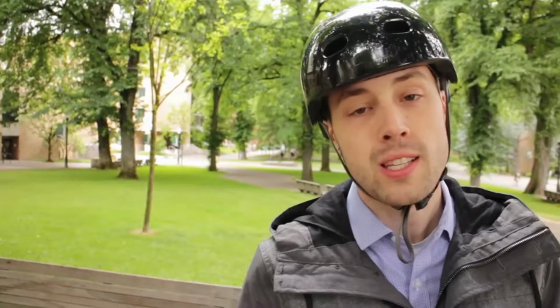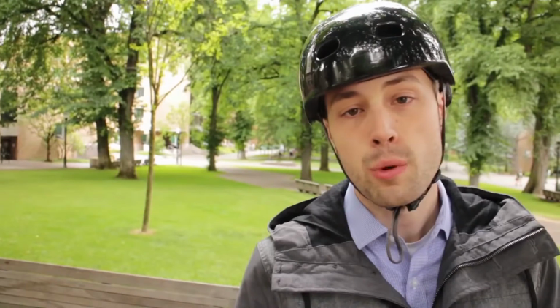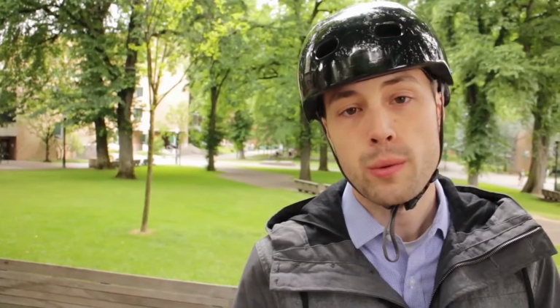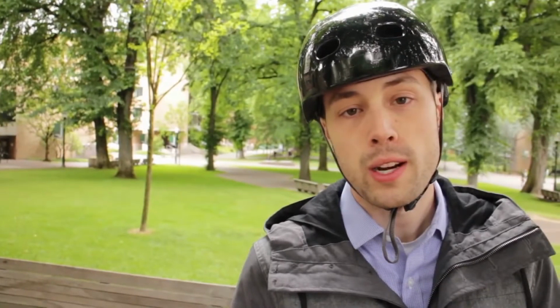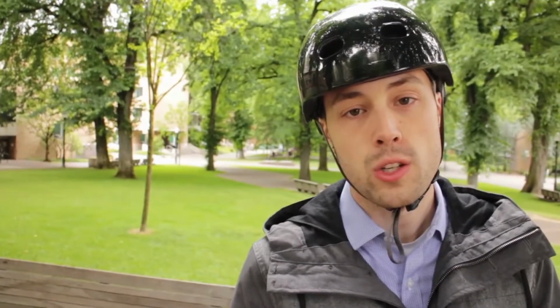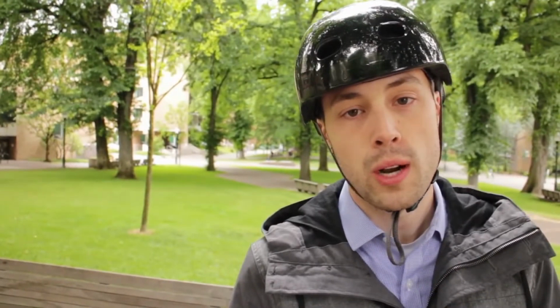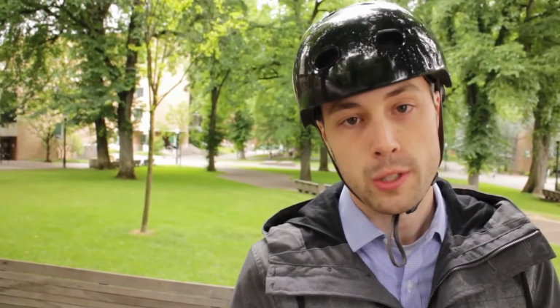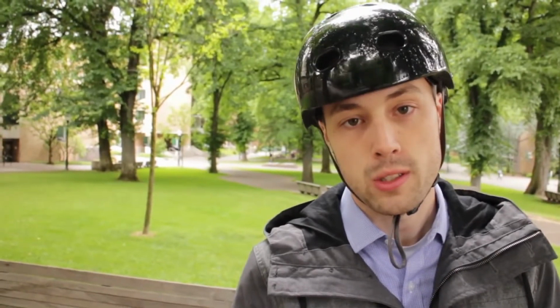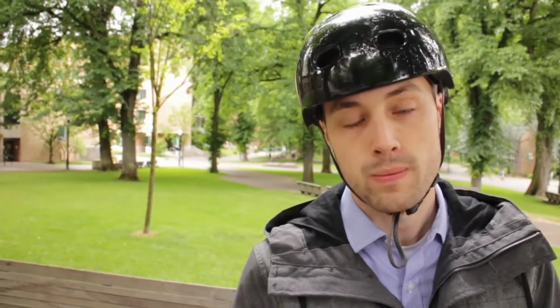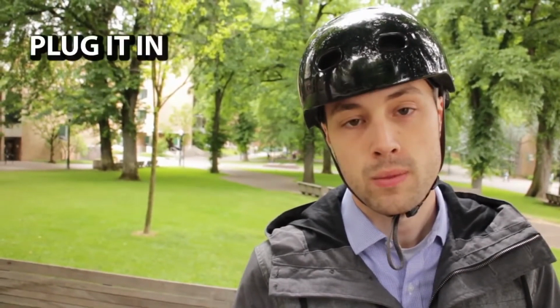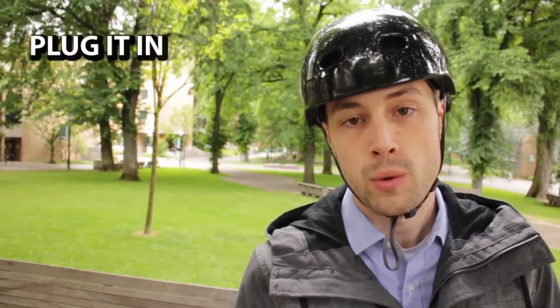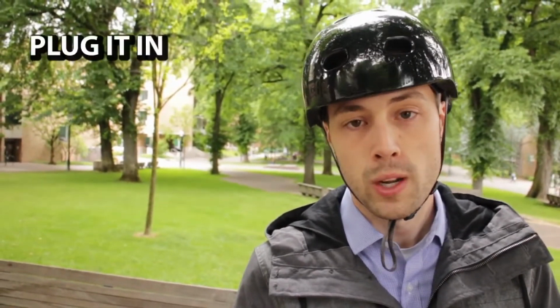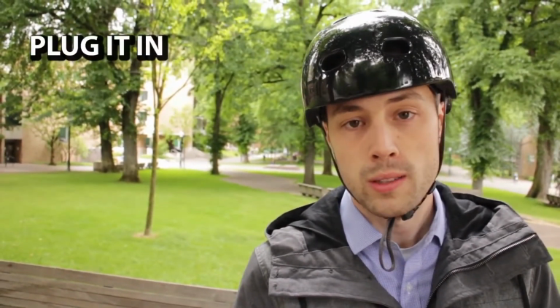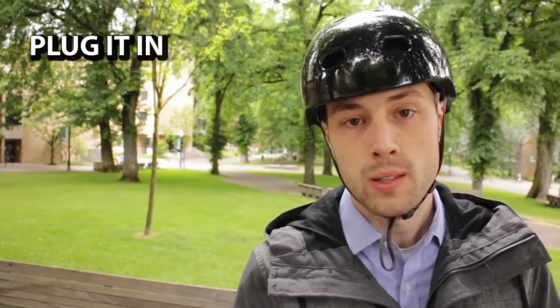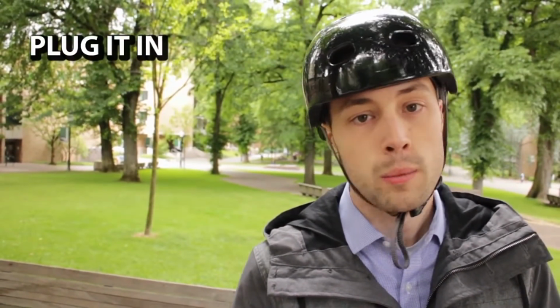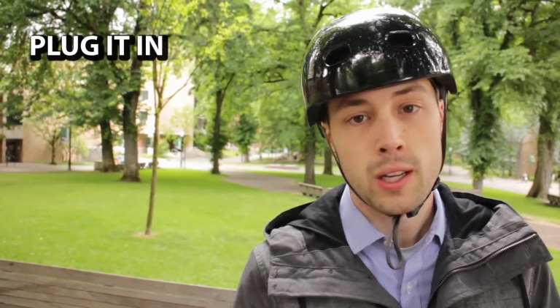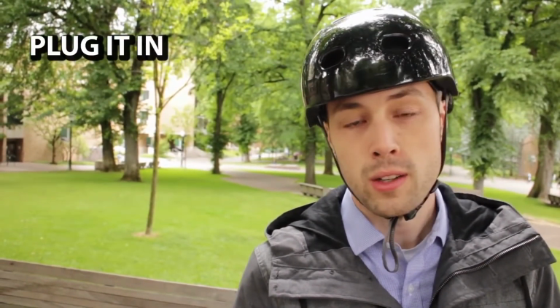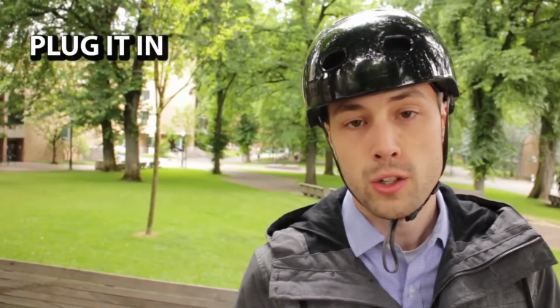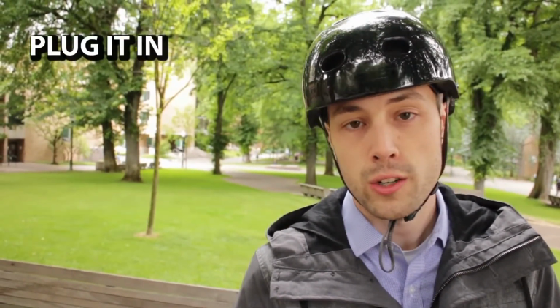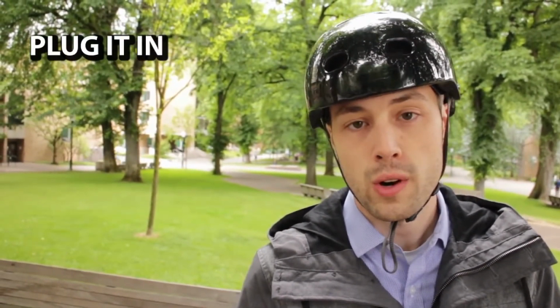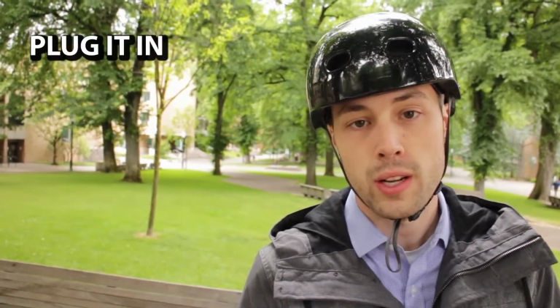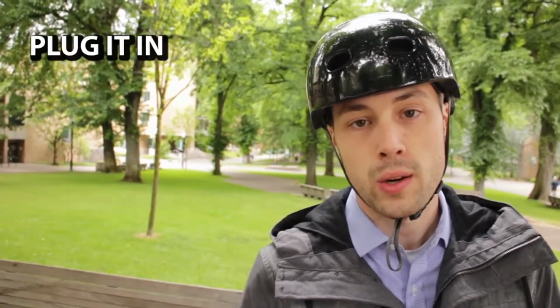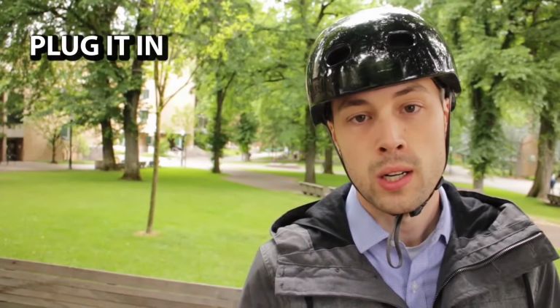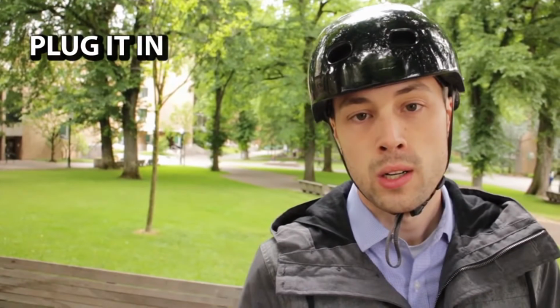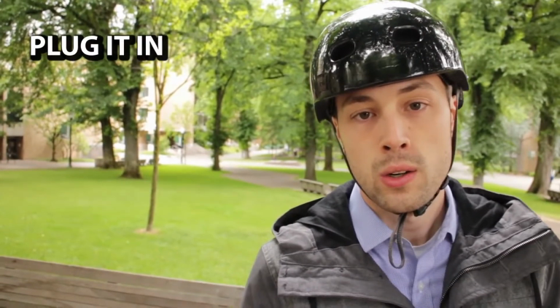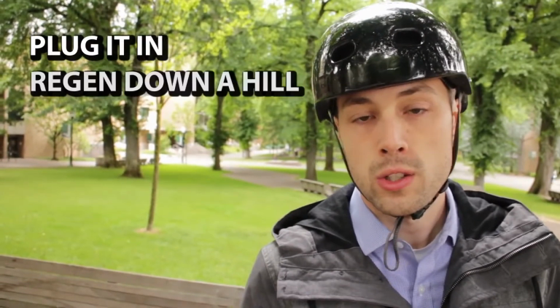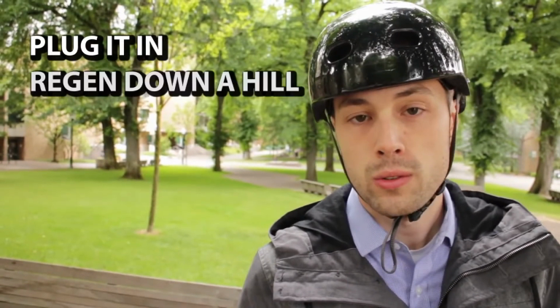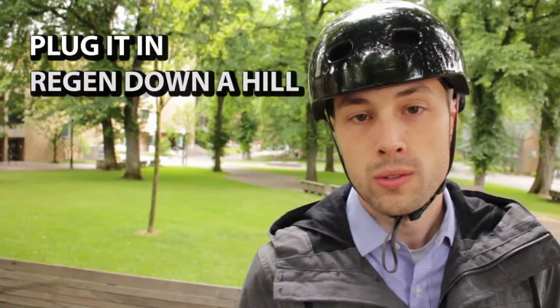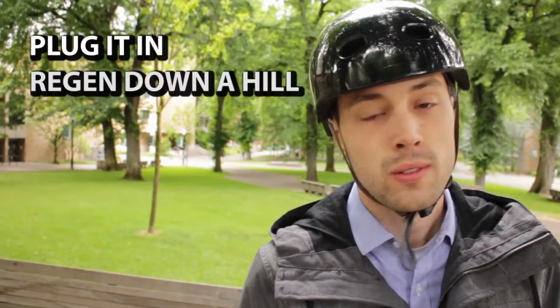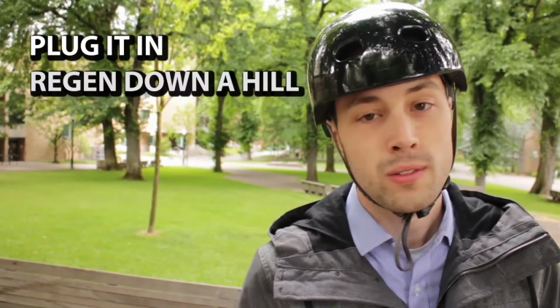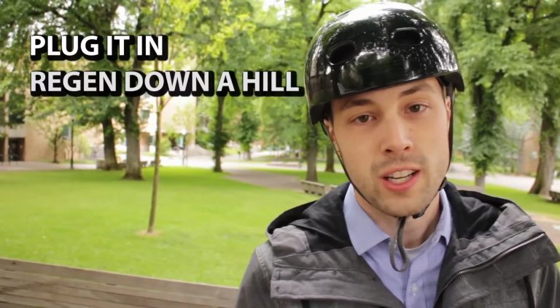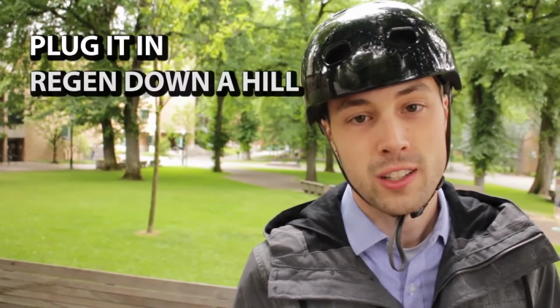At this point the rider has two options. One, plug it in and charge it for roughly an hour. Or two, find a hill.